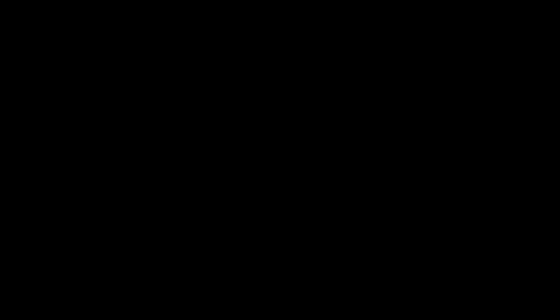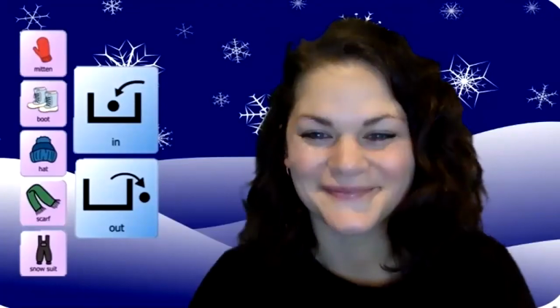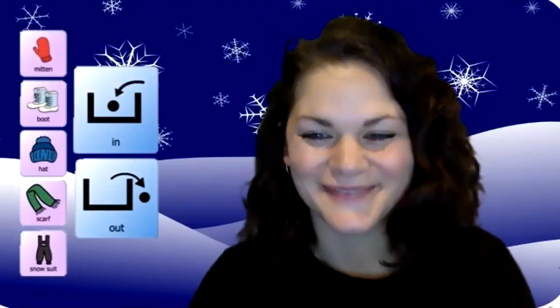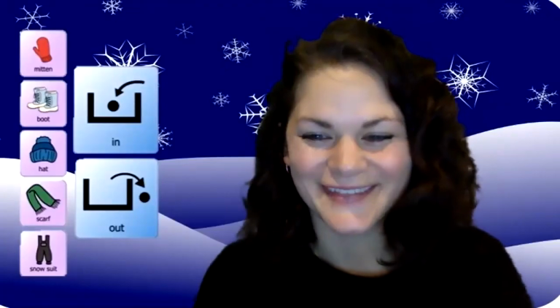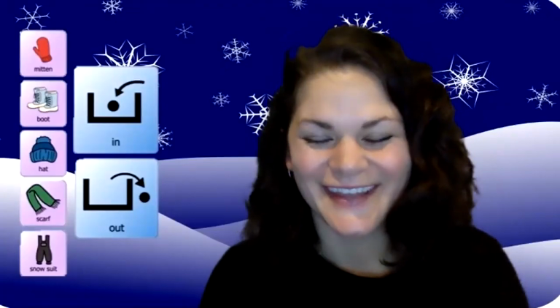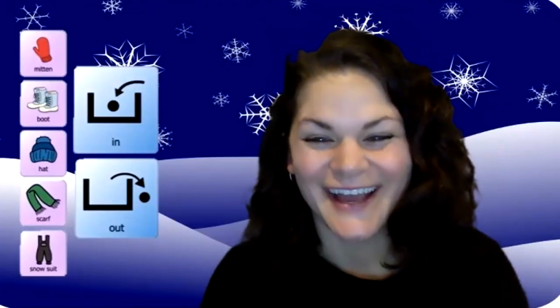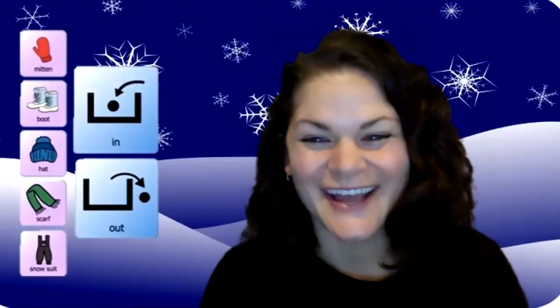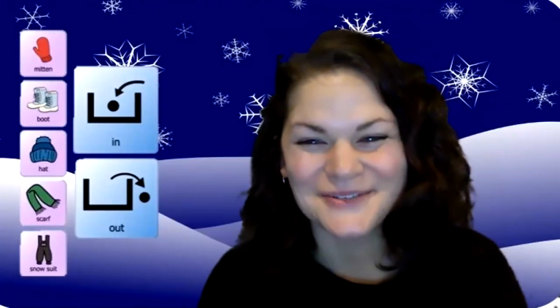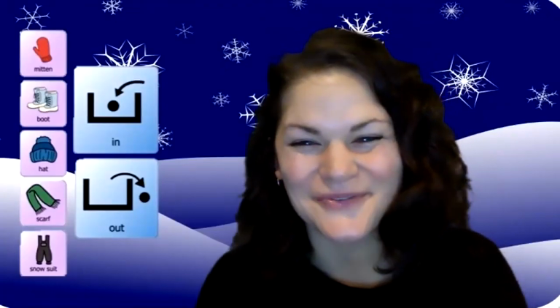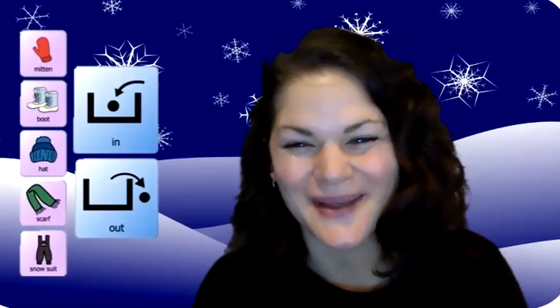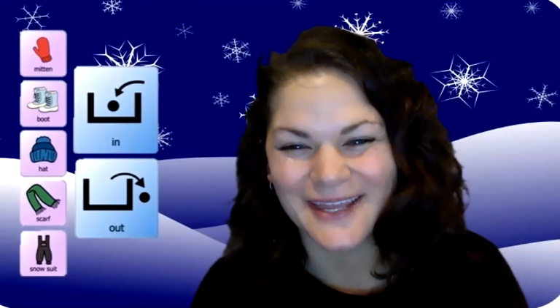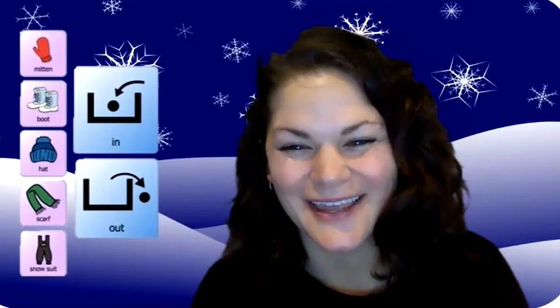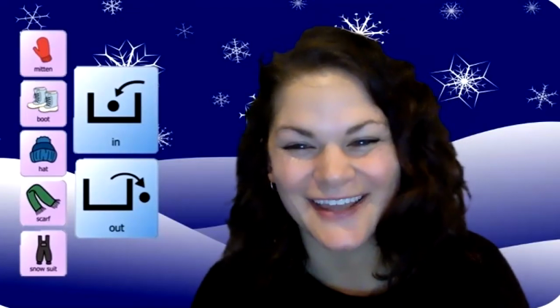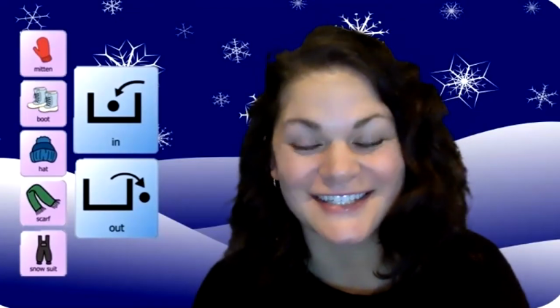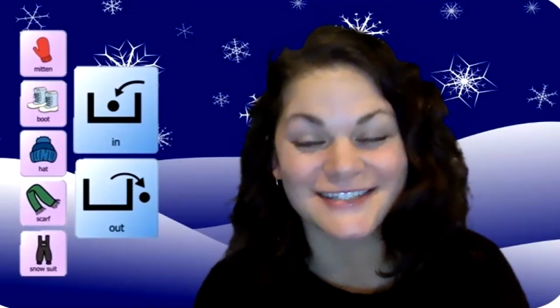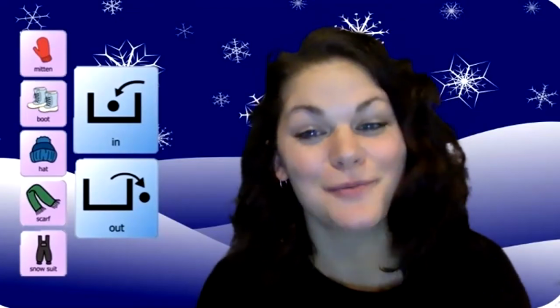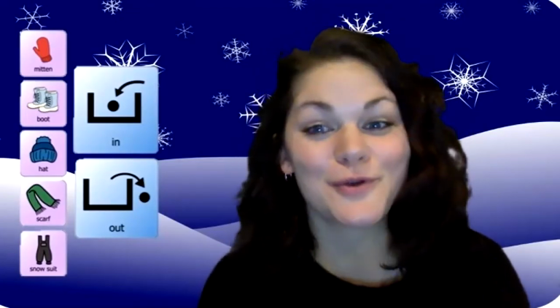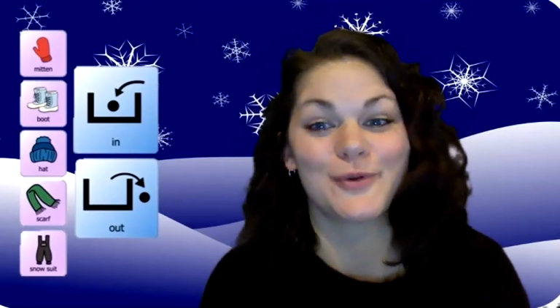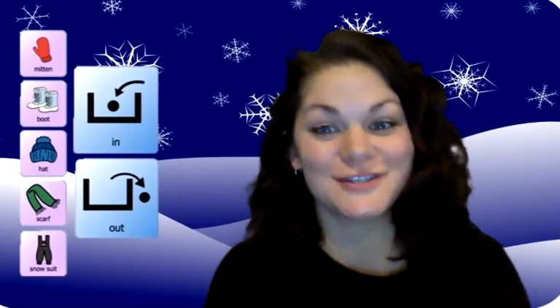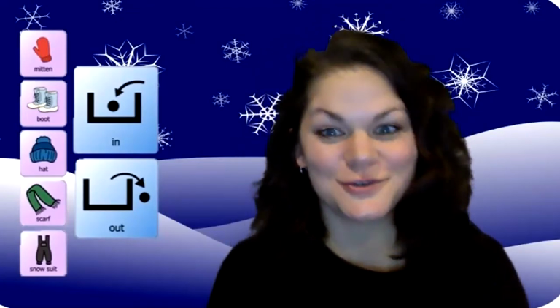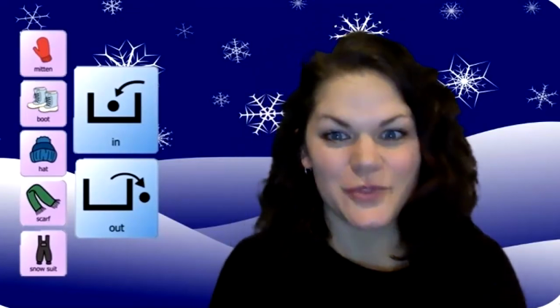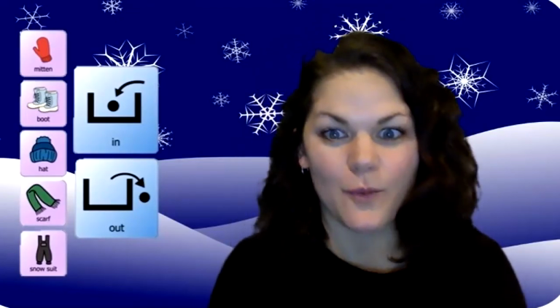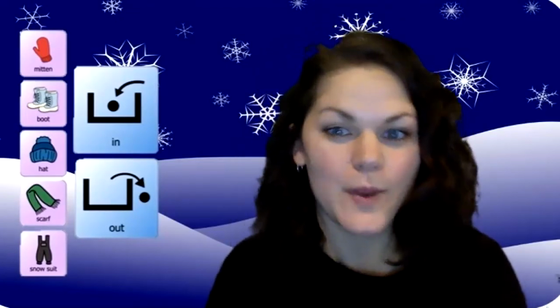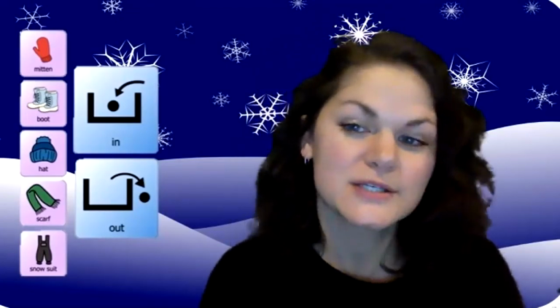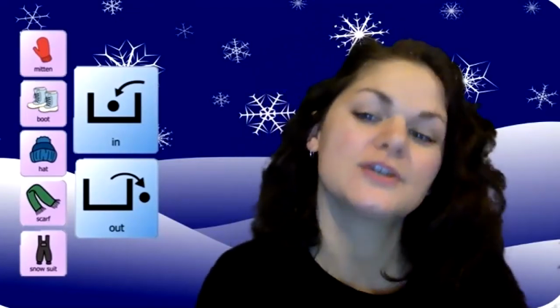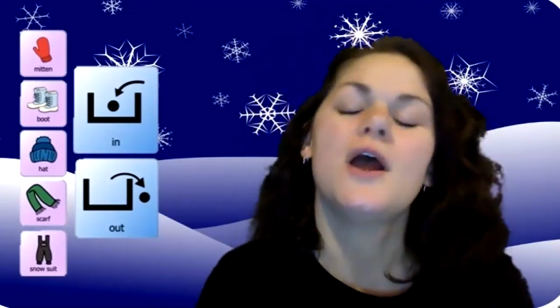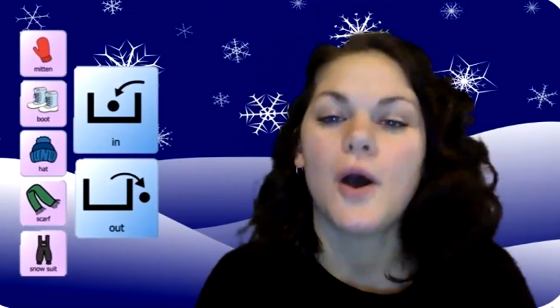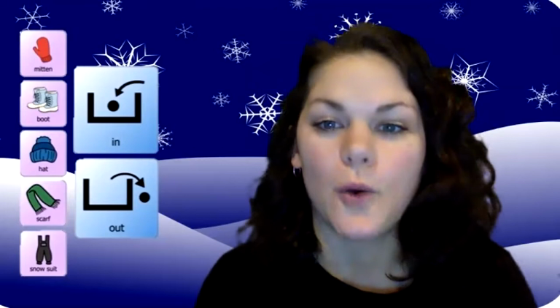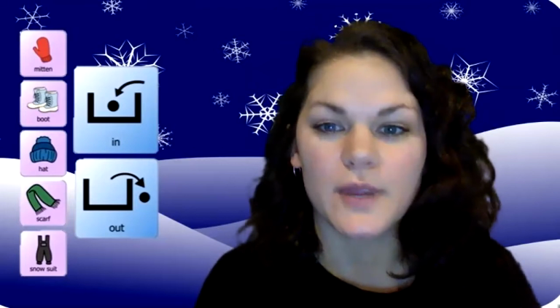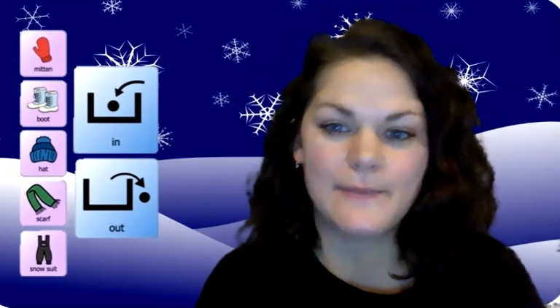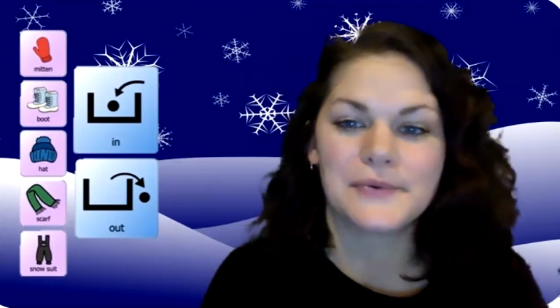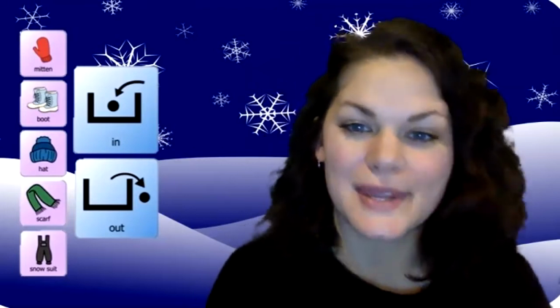Hi, school family! Today we are going to do the winter hokey pokey.